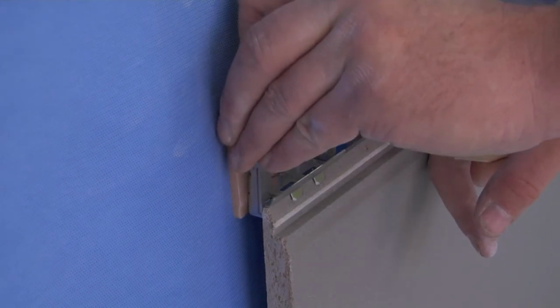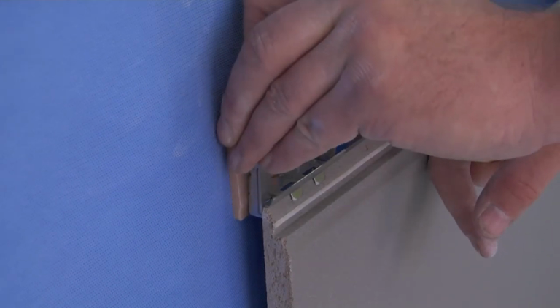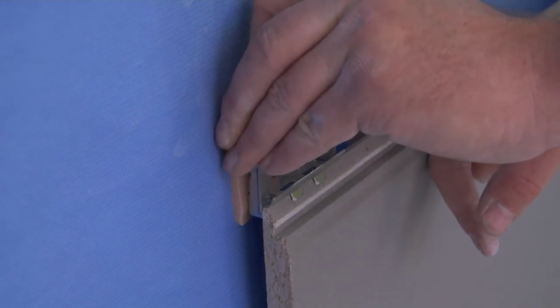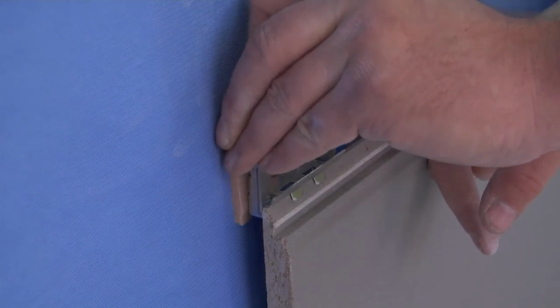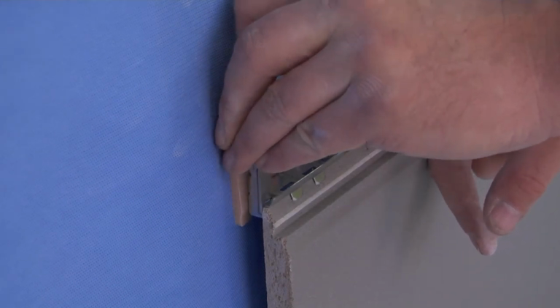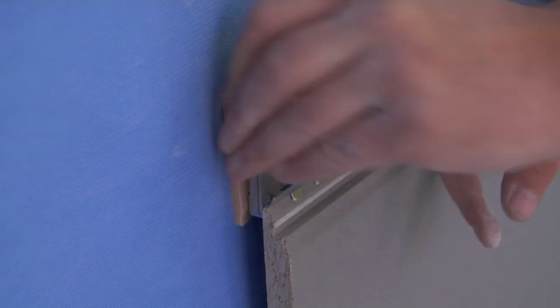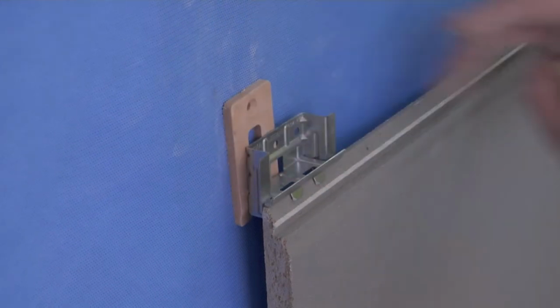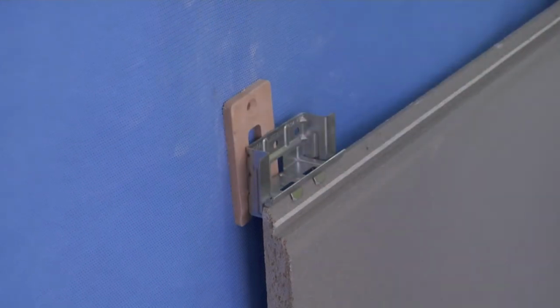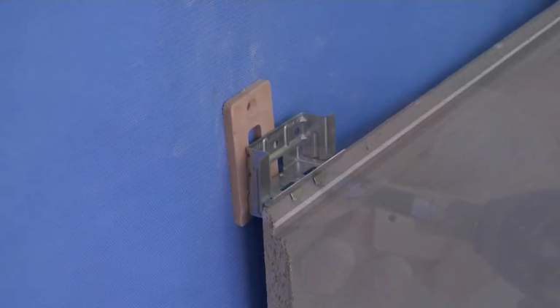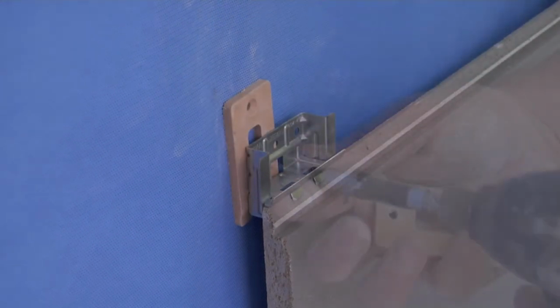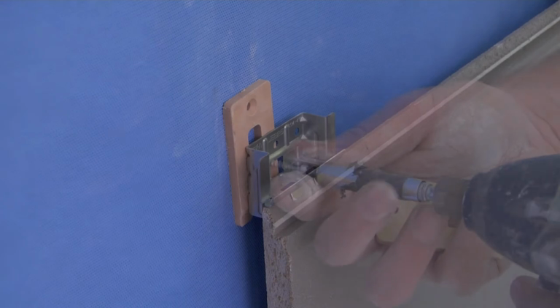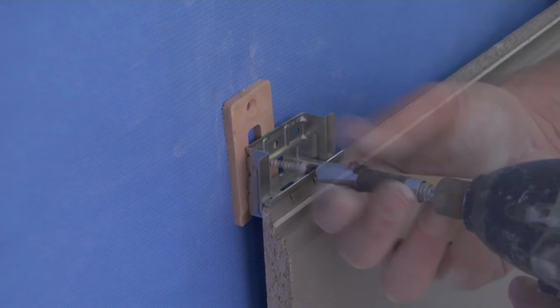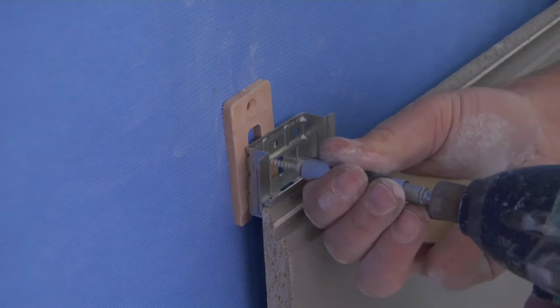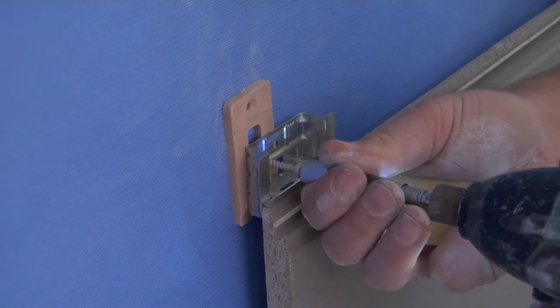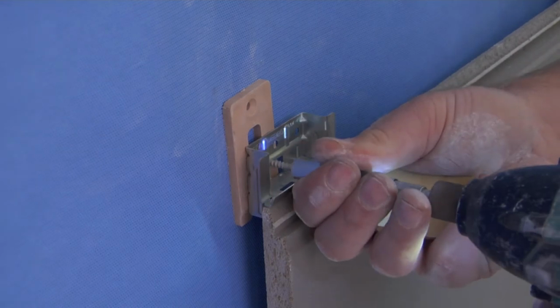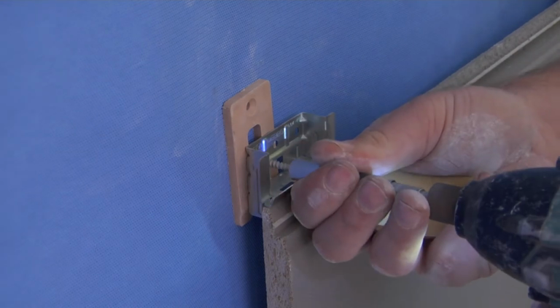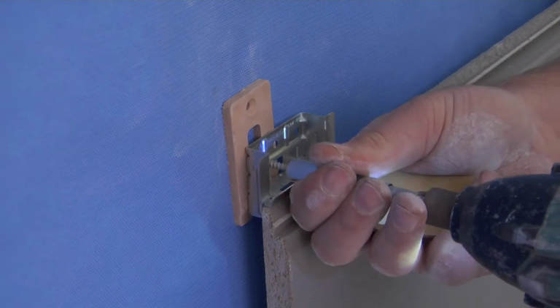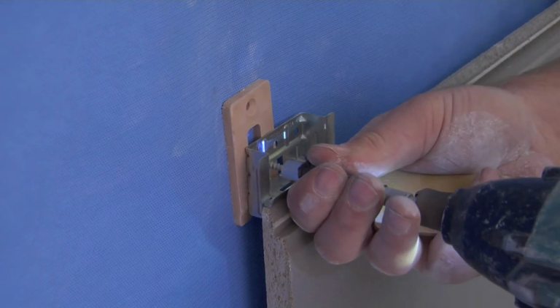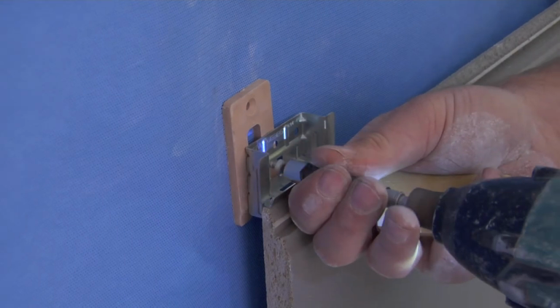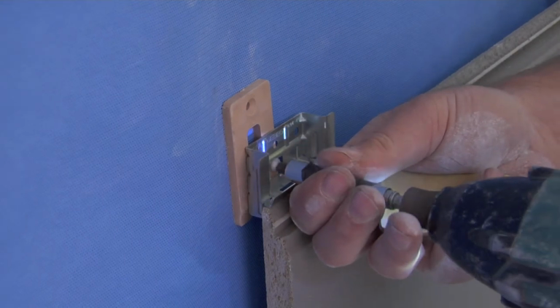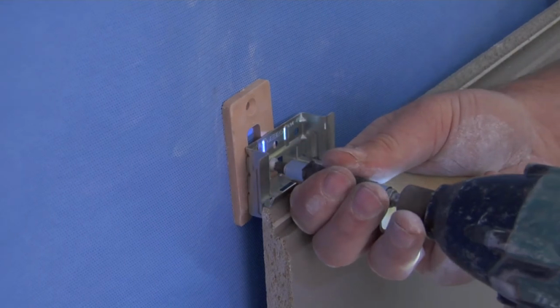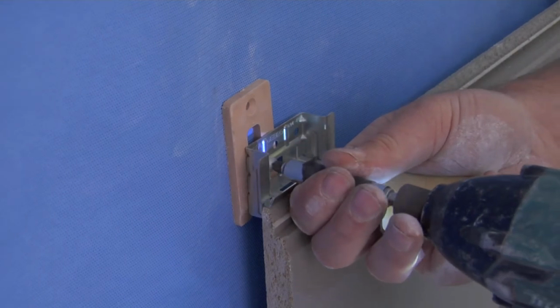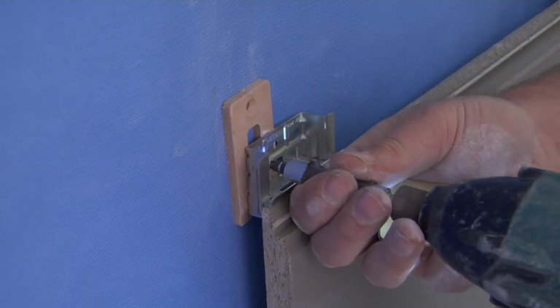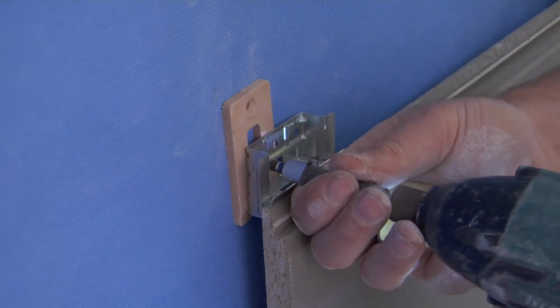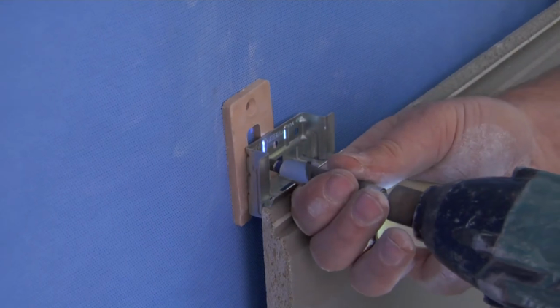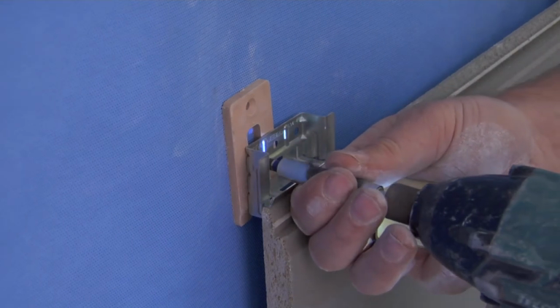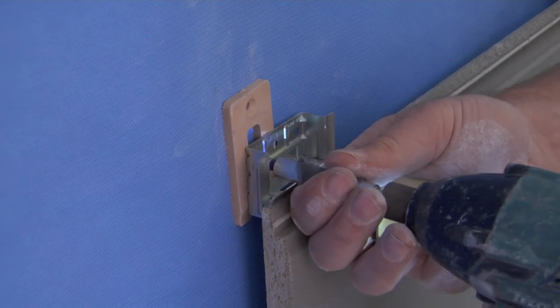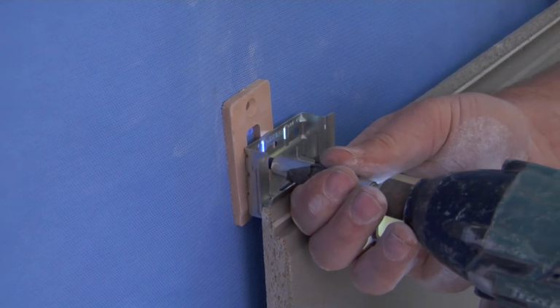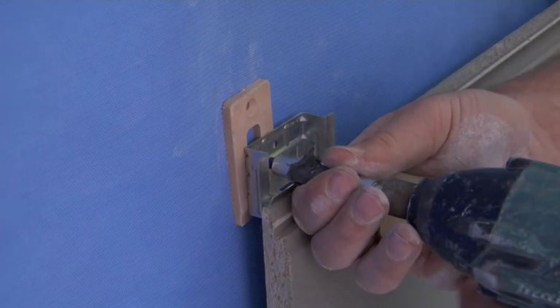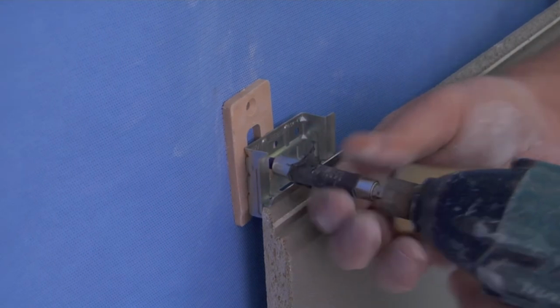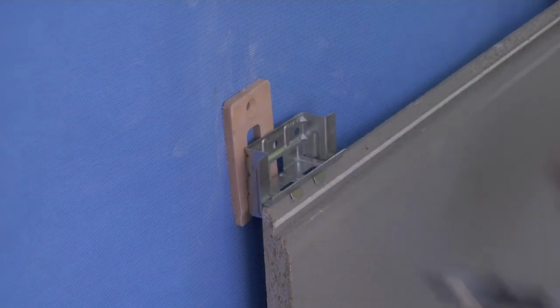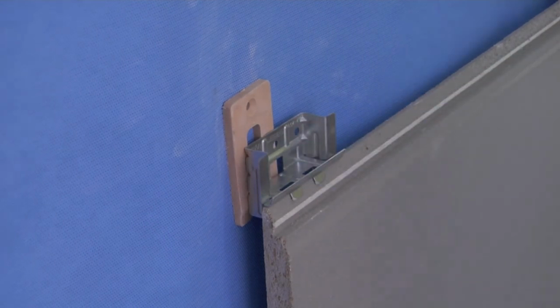We recommend you consult your local building surveyor regarding appropriate materials for packing.